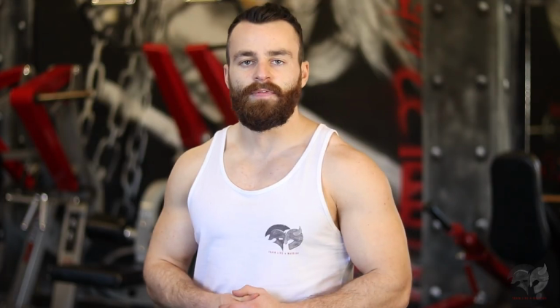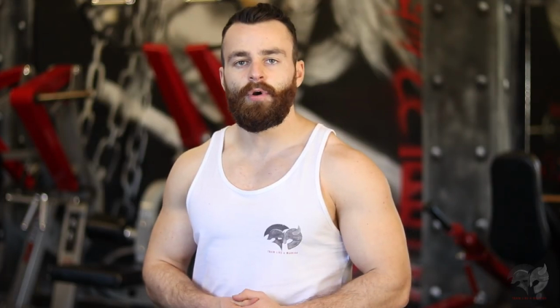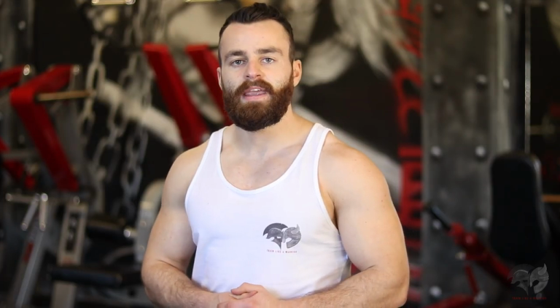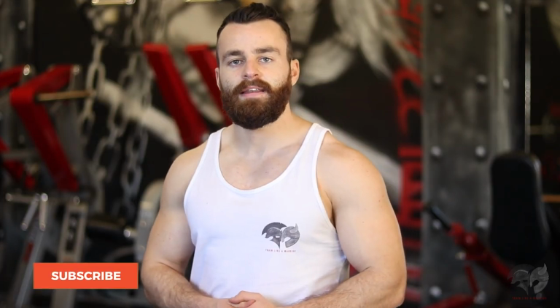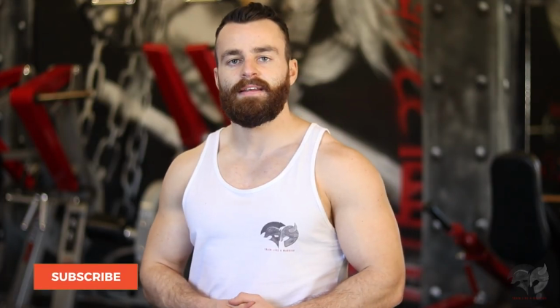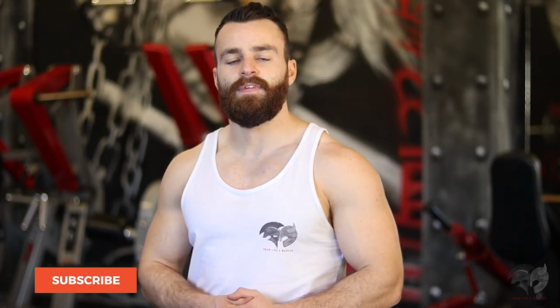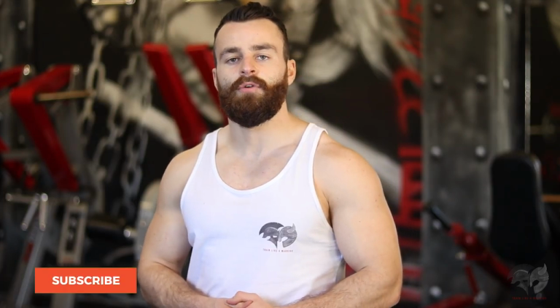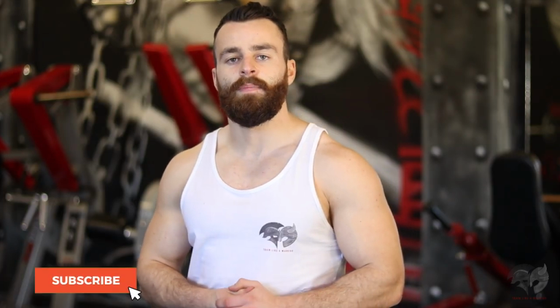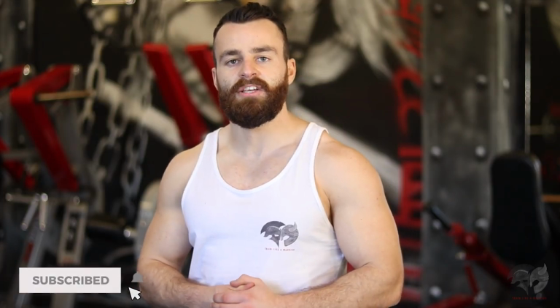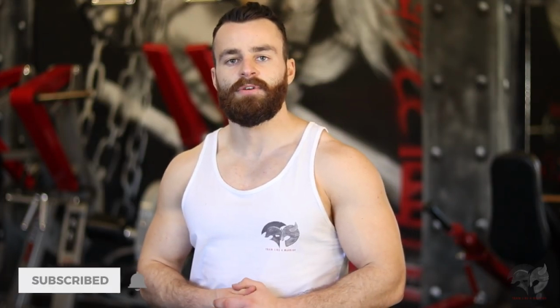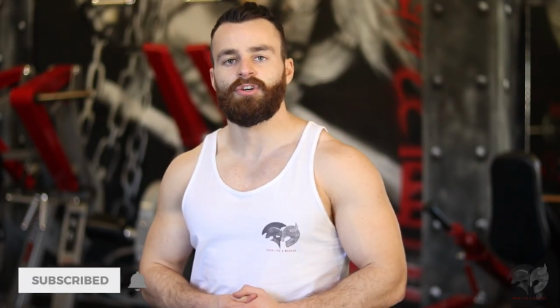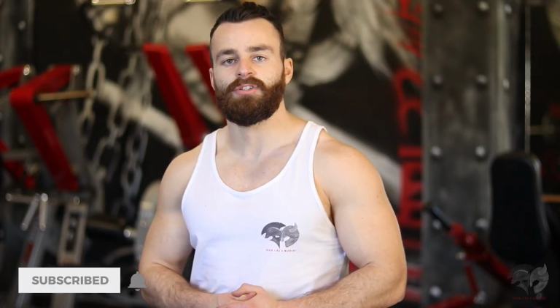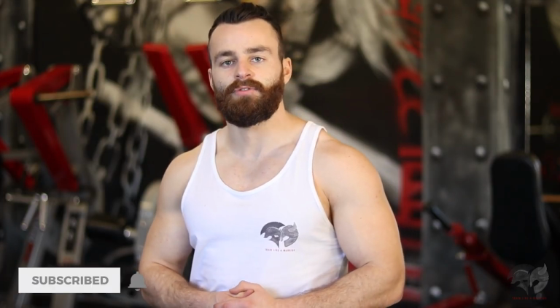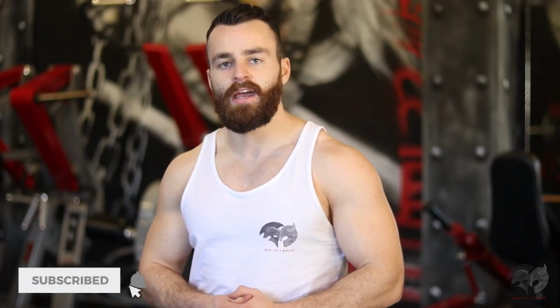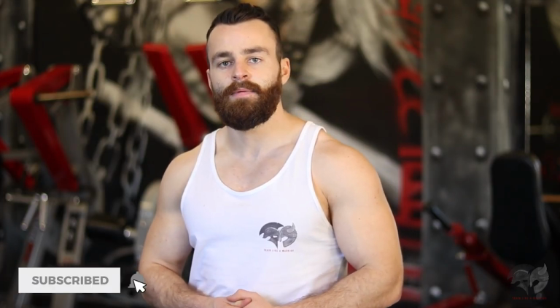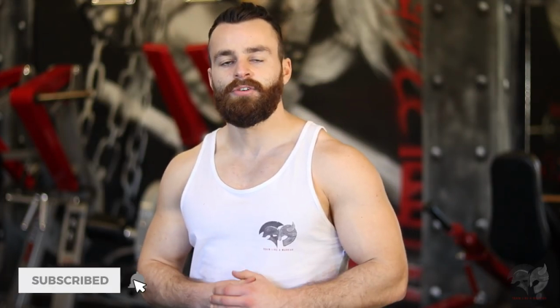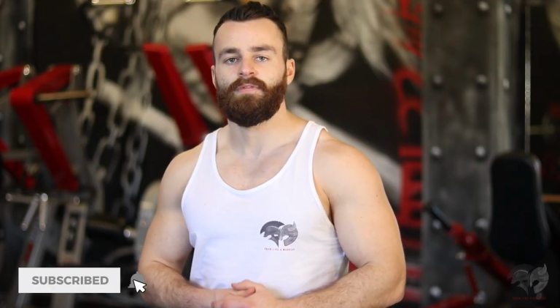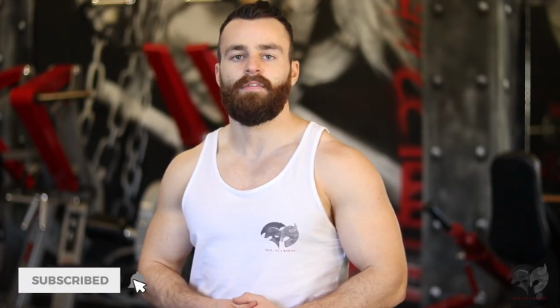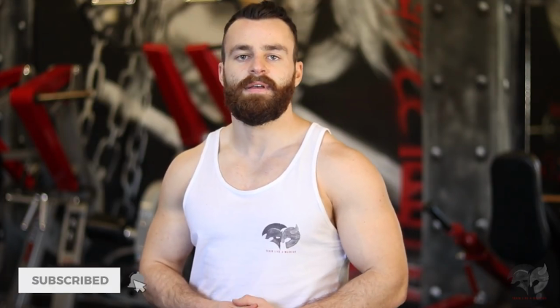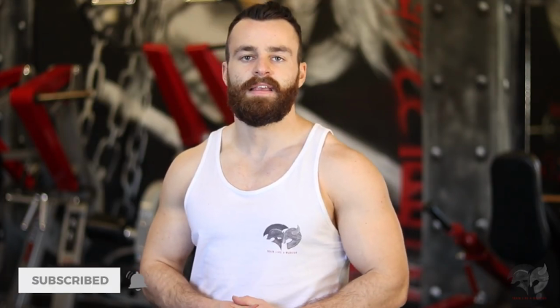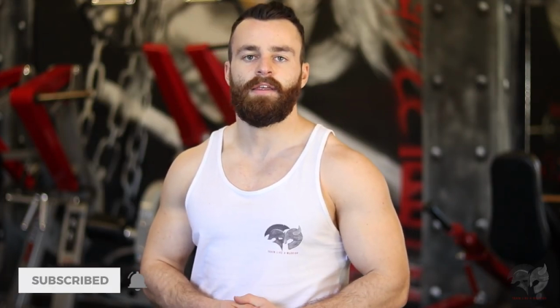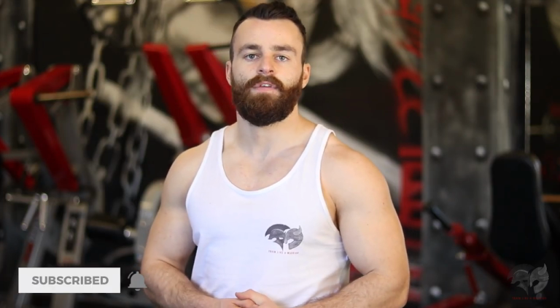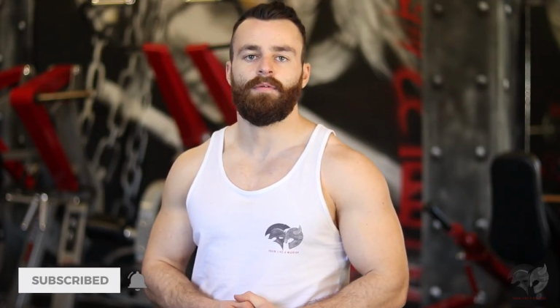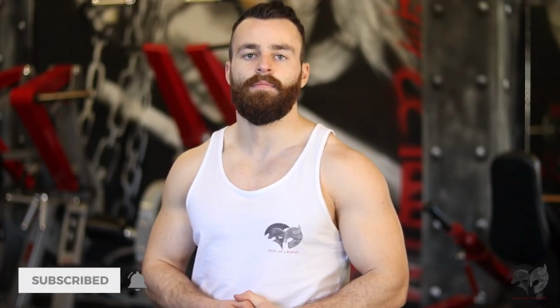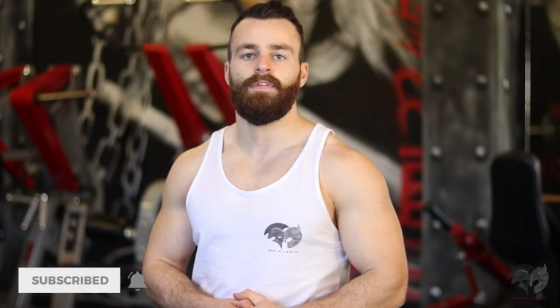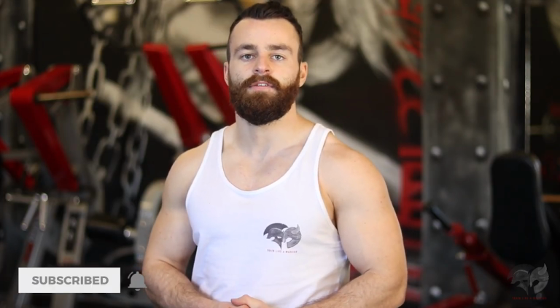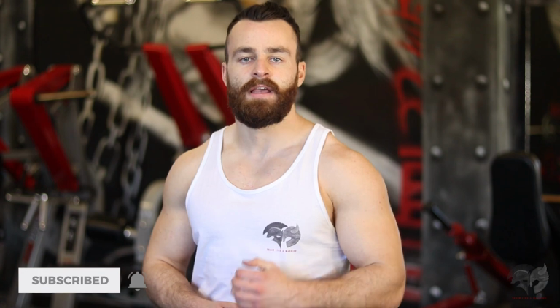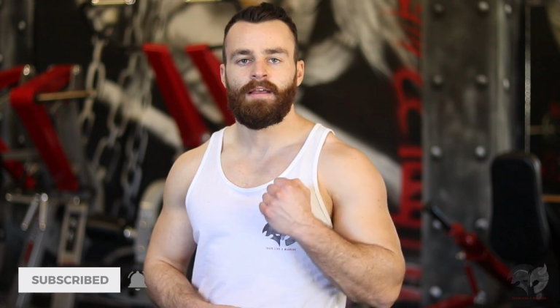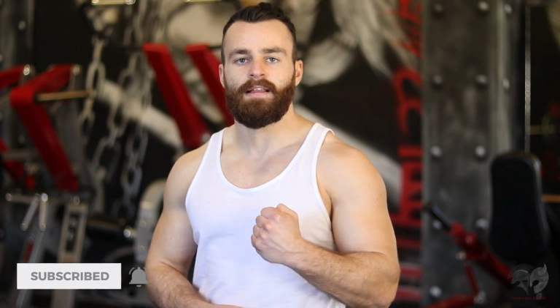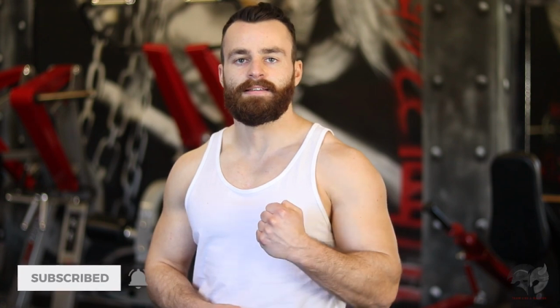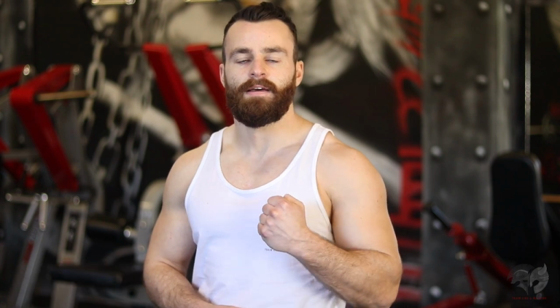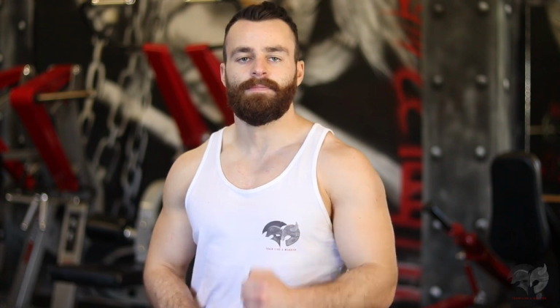Before we get into this video, please be sure to subscribe so you never miss any of the upcoming videos. Let's get it.